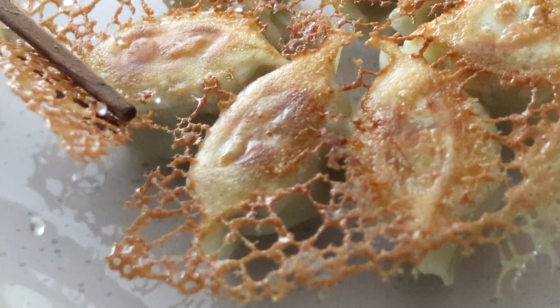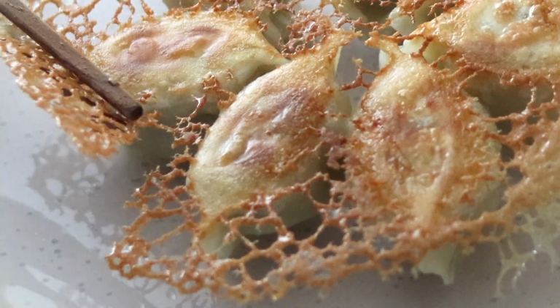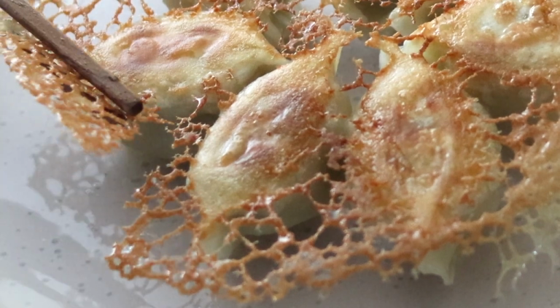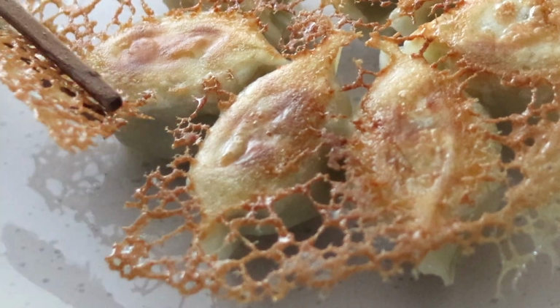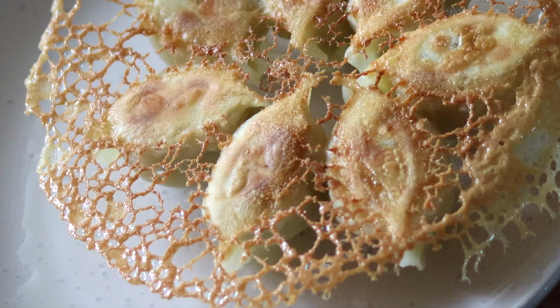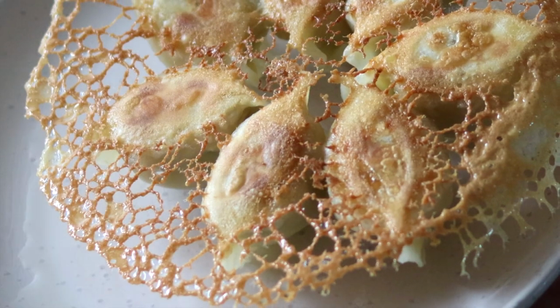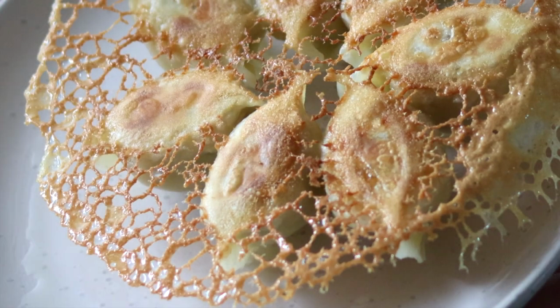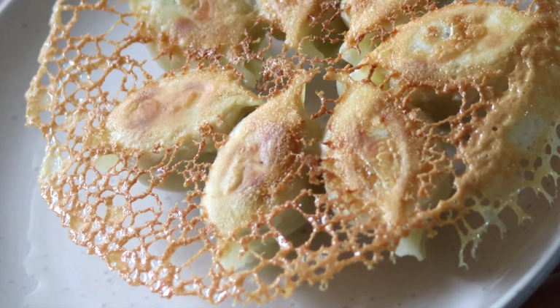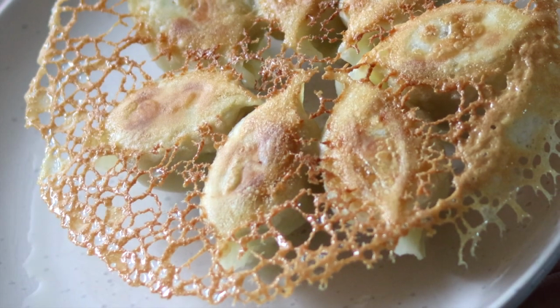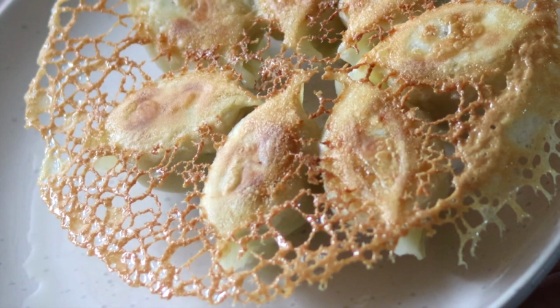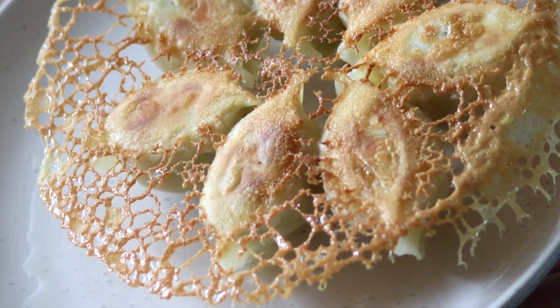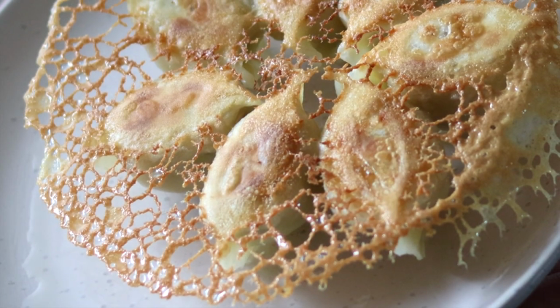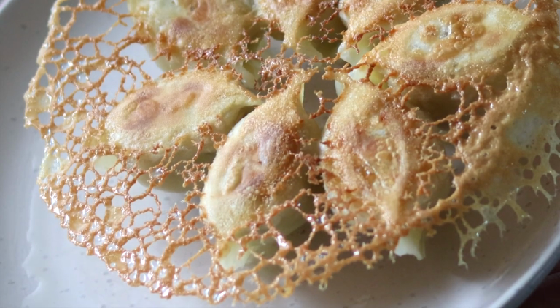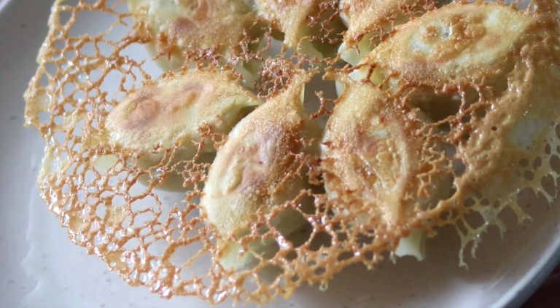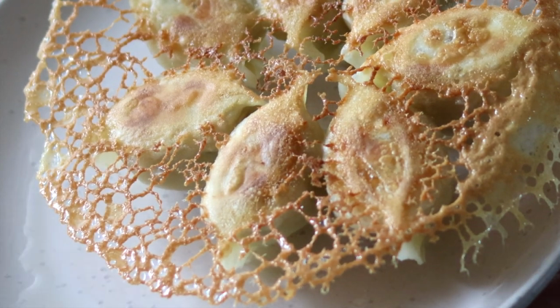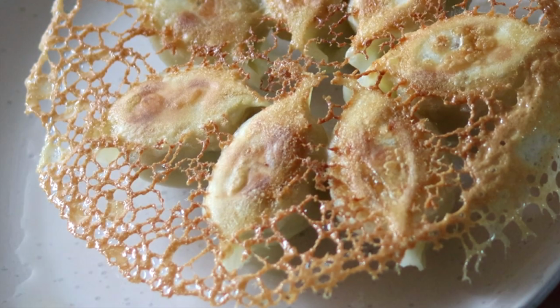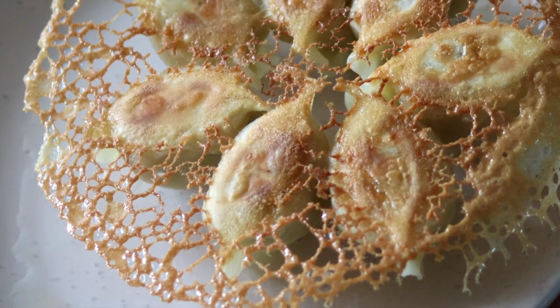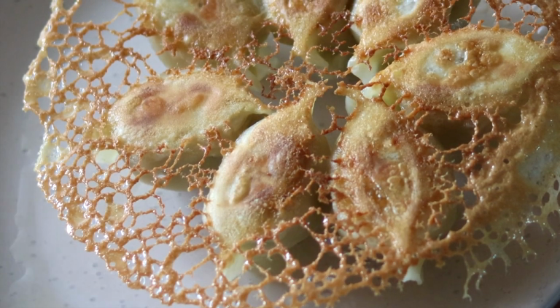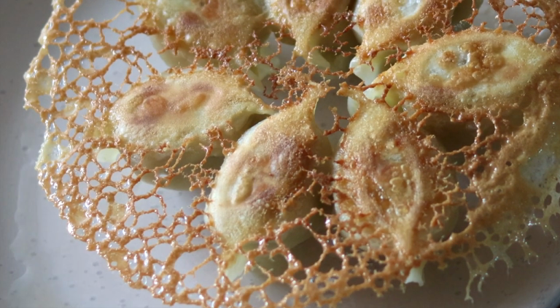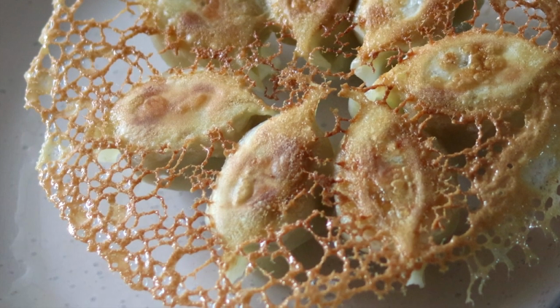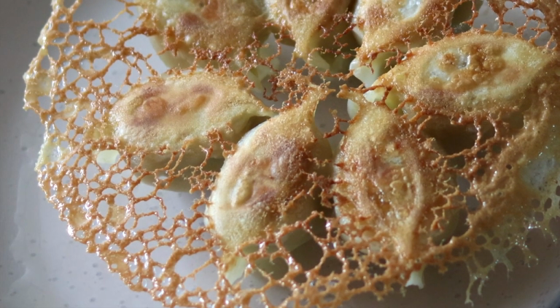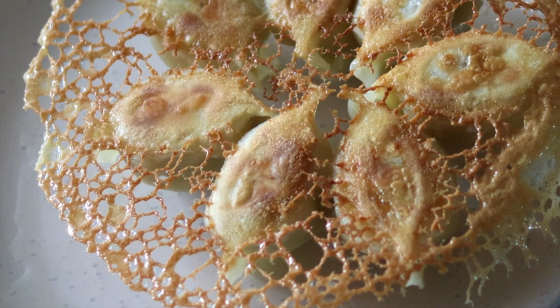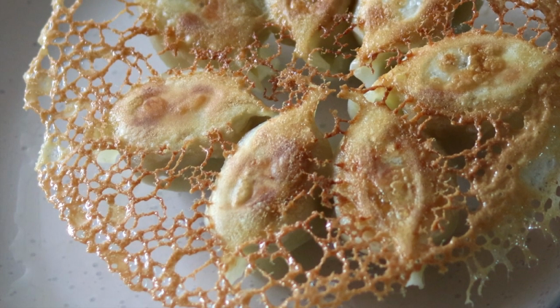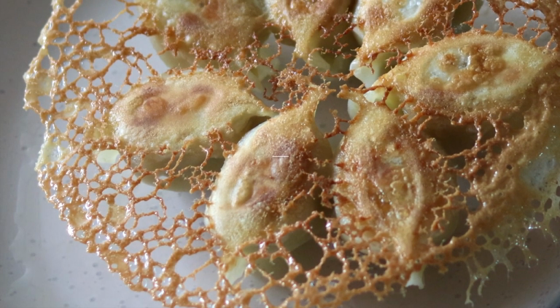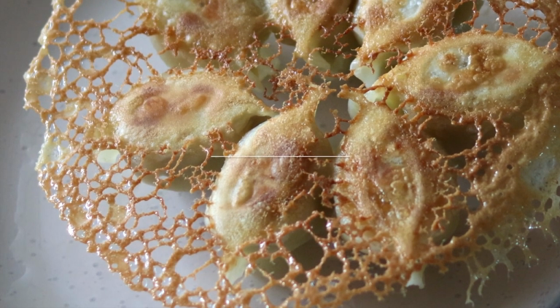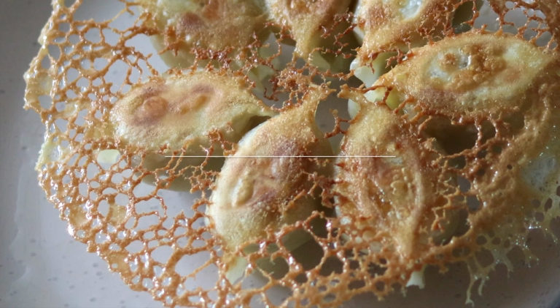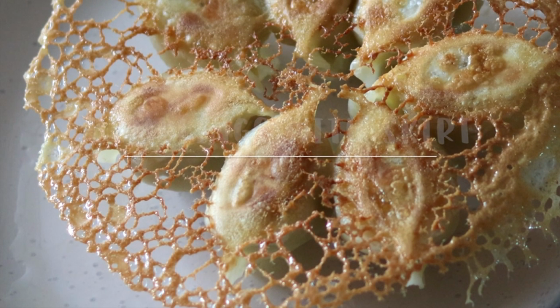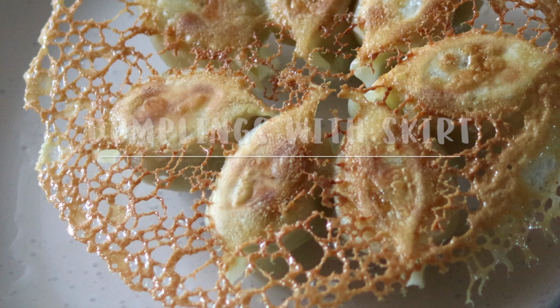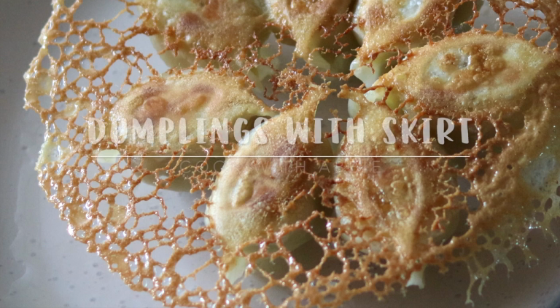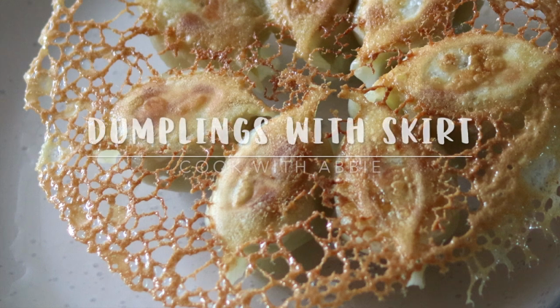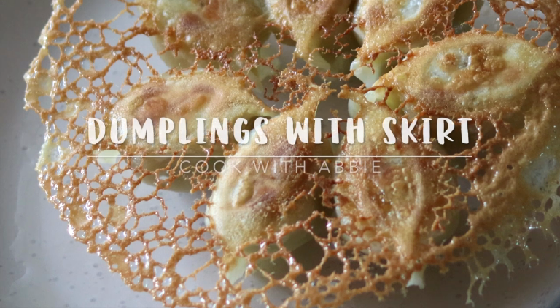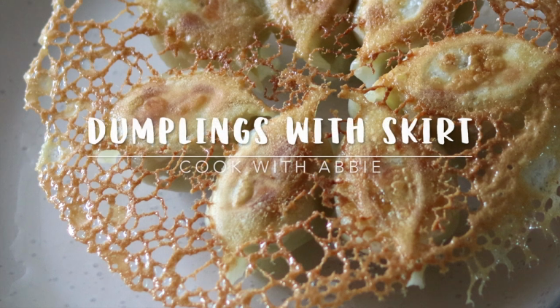Super crispy golden dumpling skirt. This is how we make it at home.